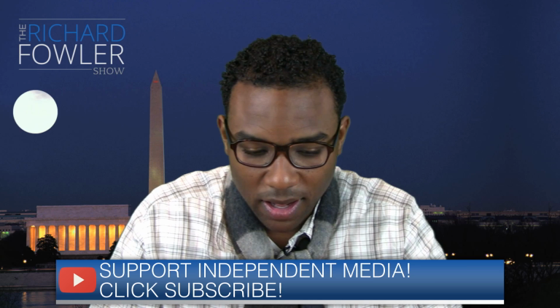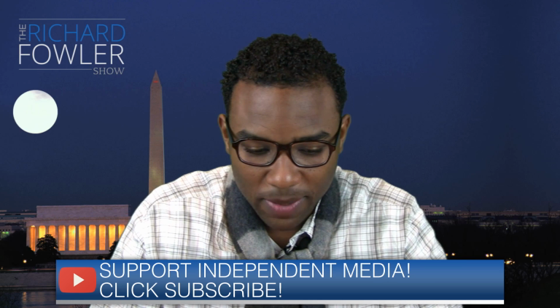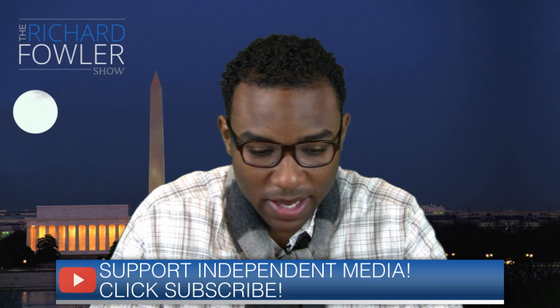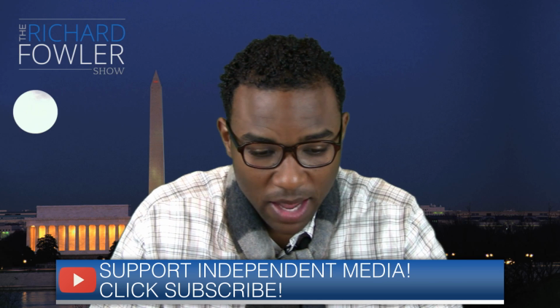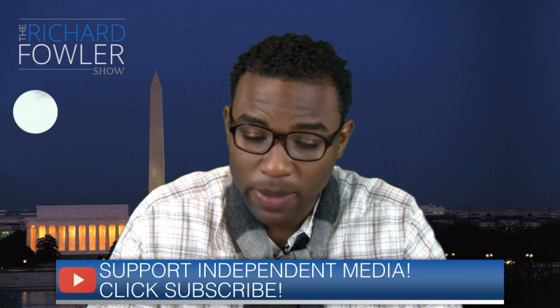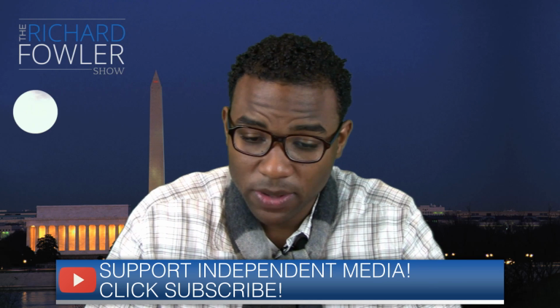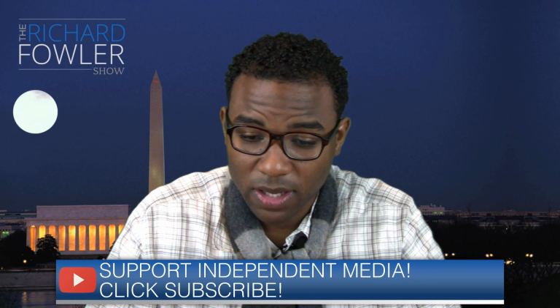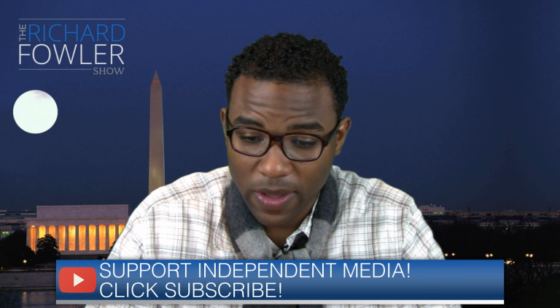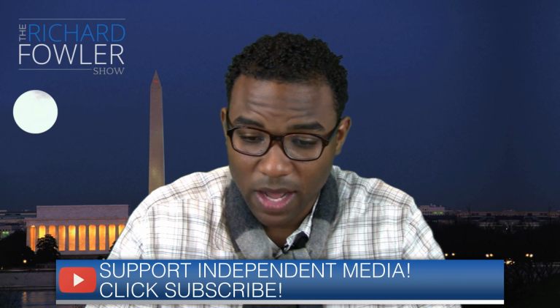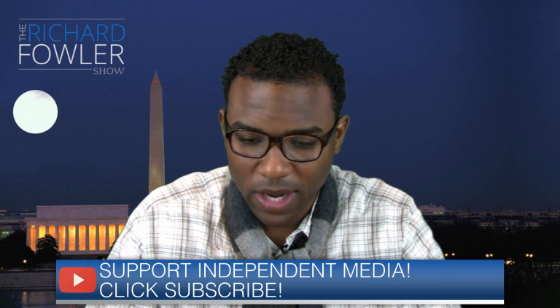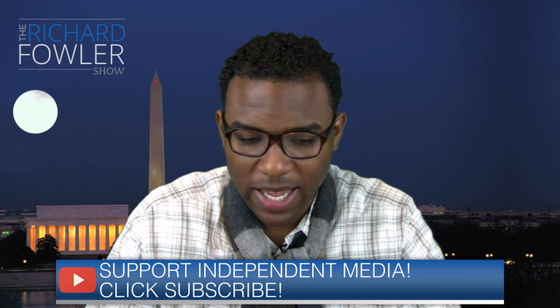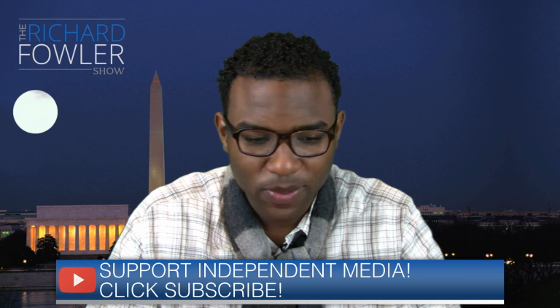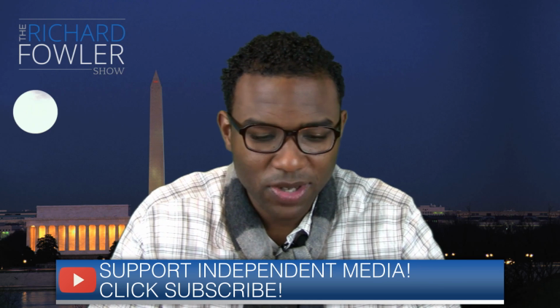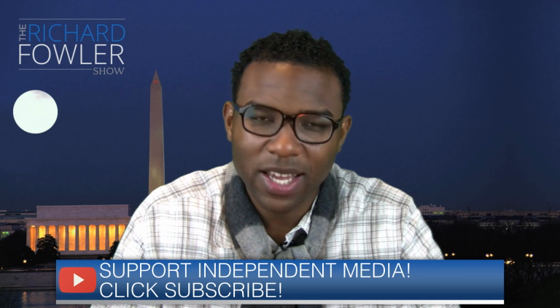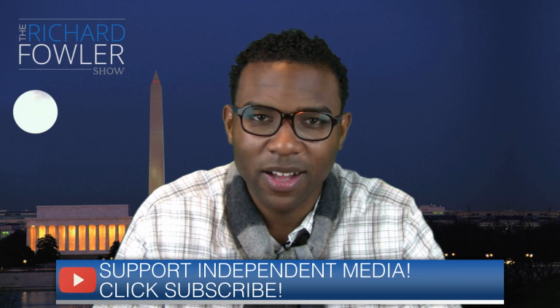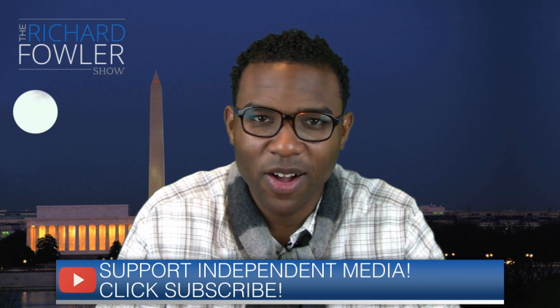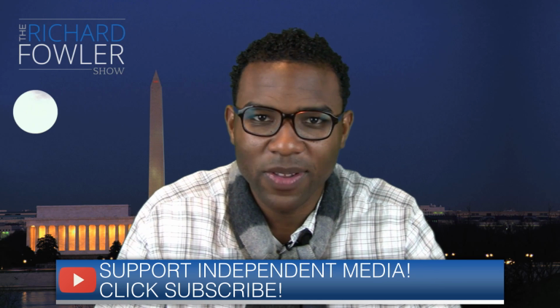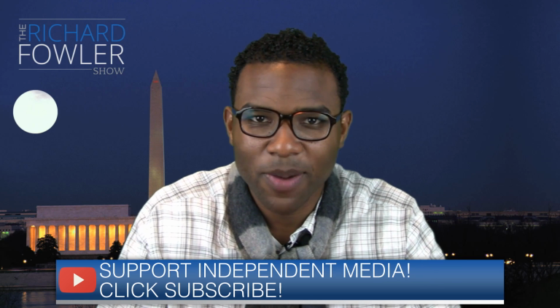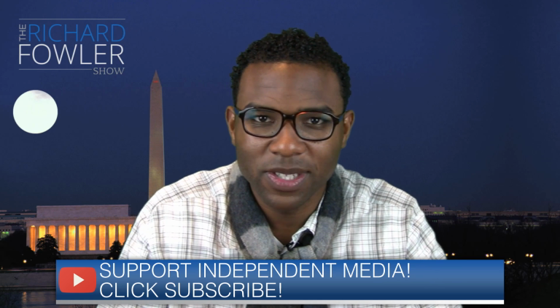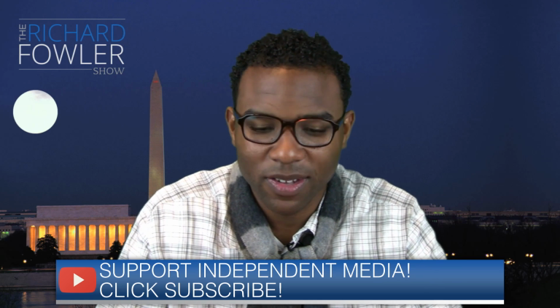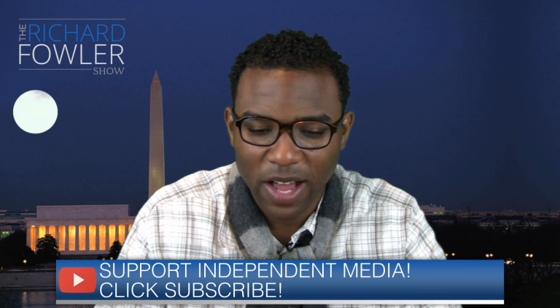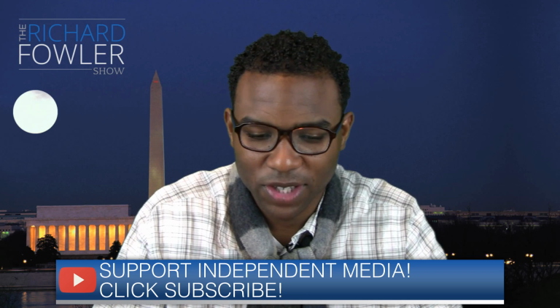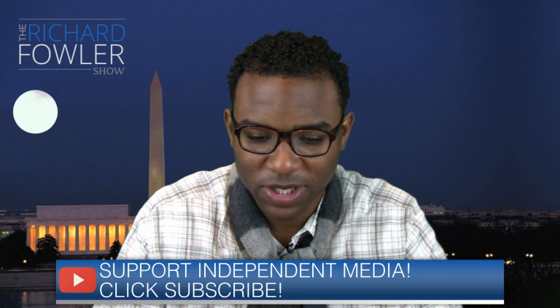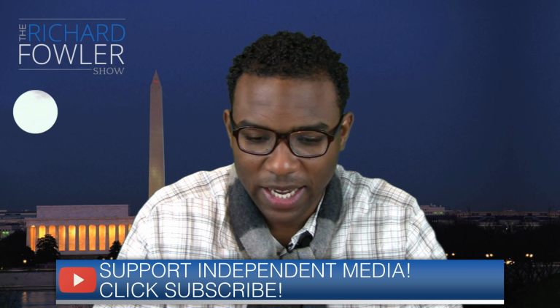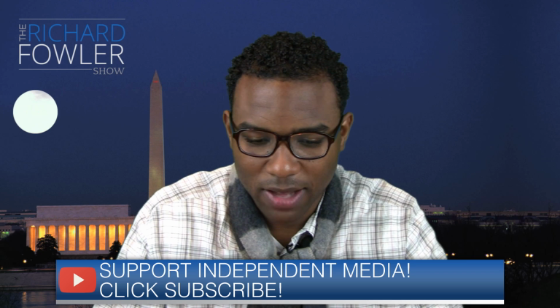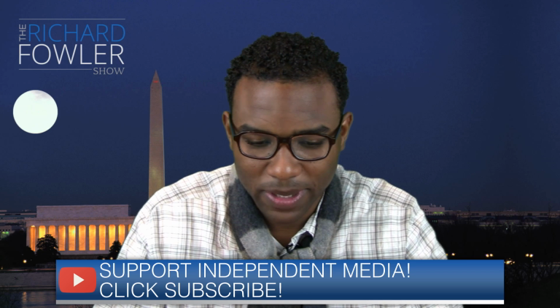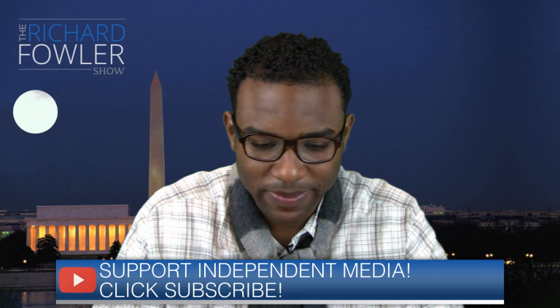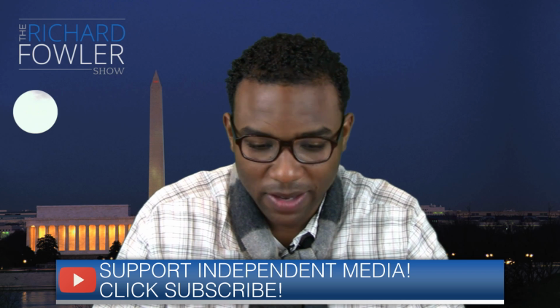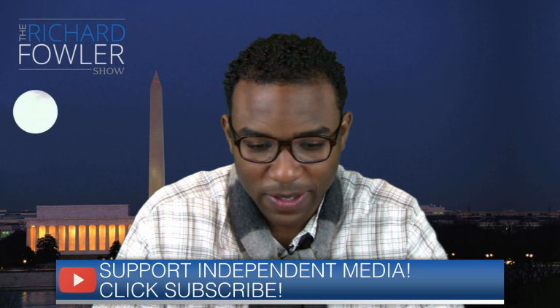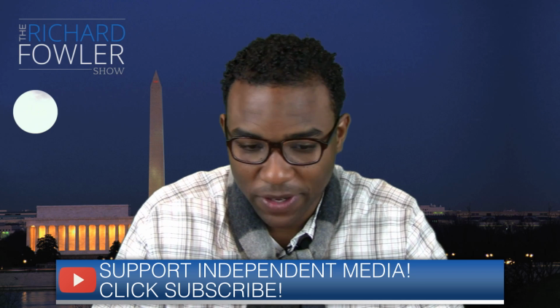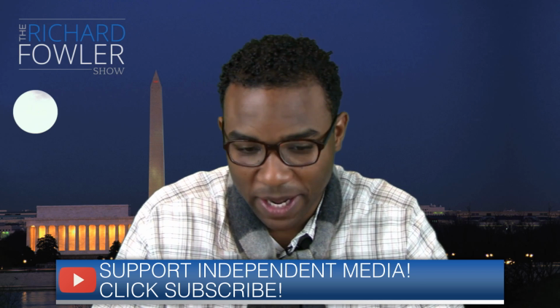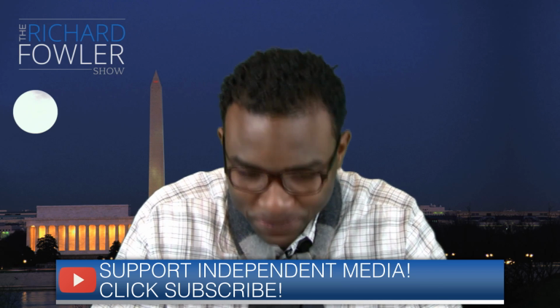We'll keep you posted, and we should try to get one of these helmets on the Fowler Show to check it out. We'll figure it out.